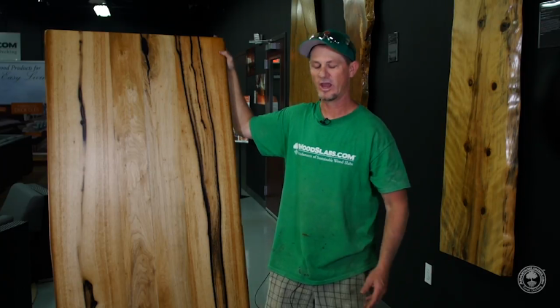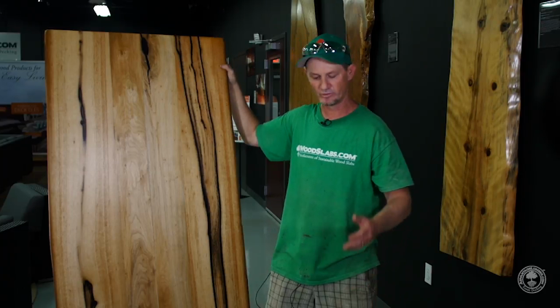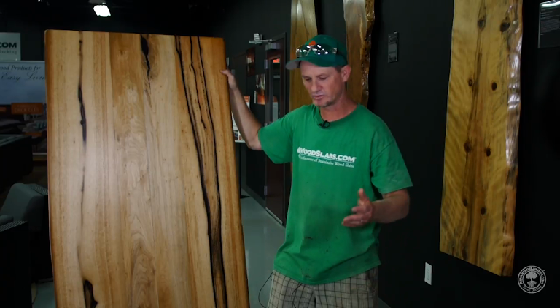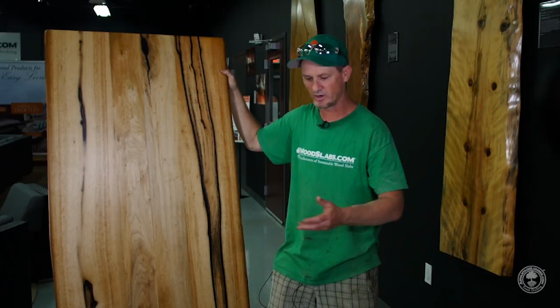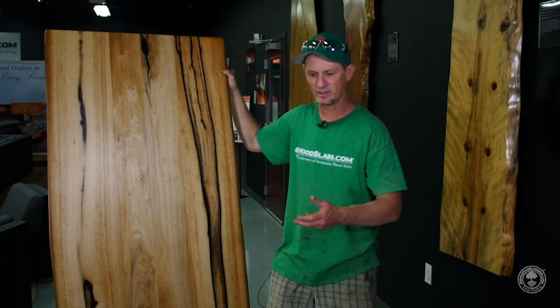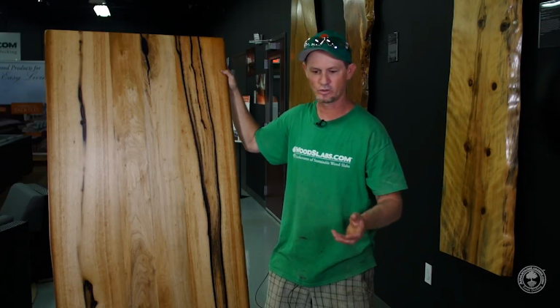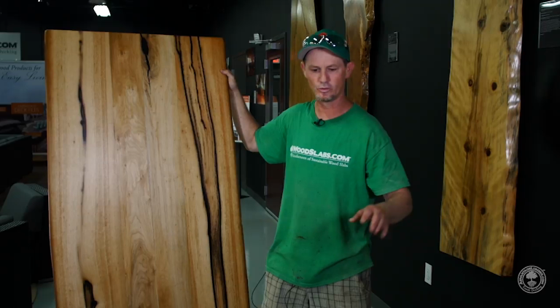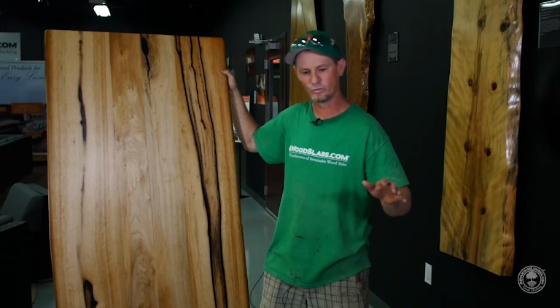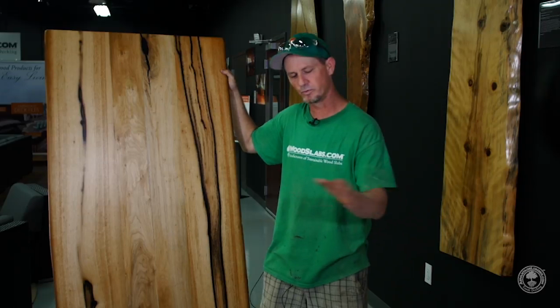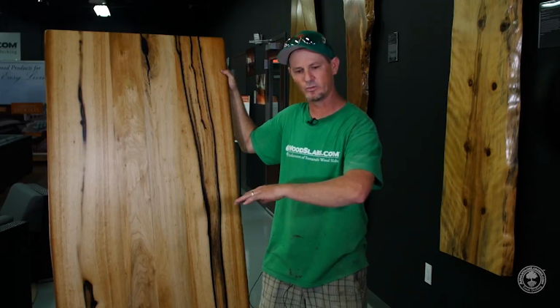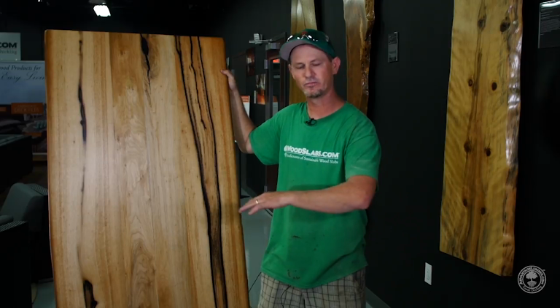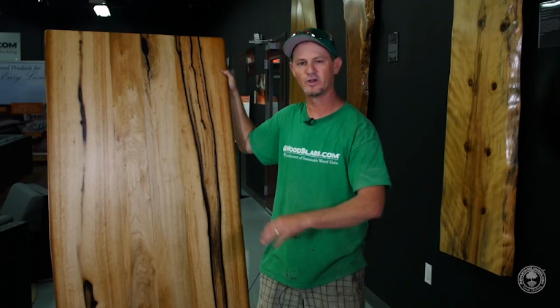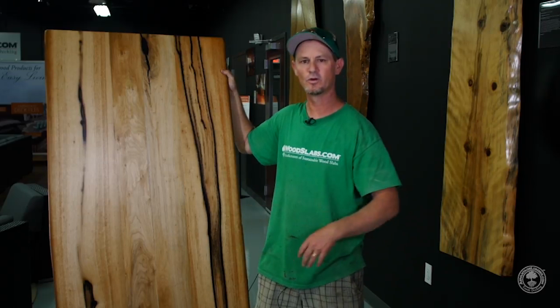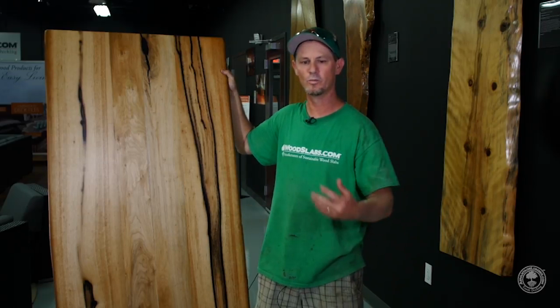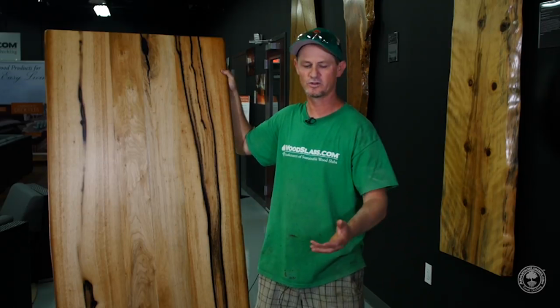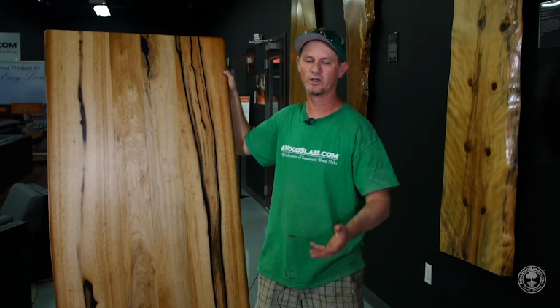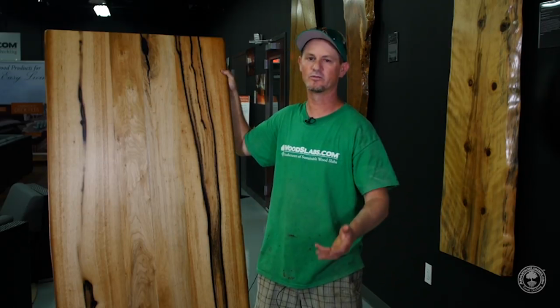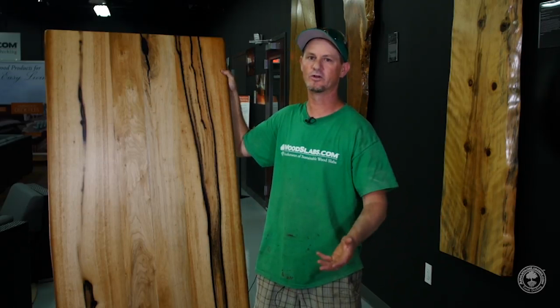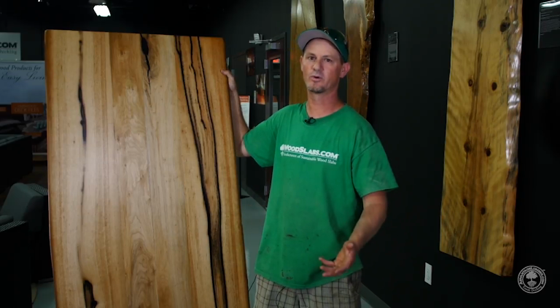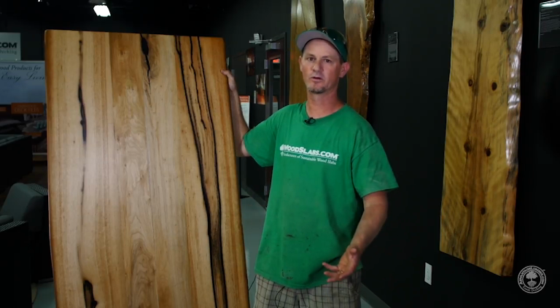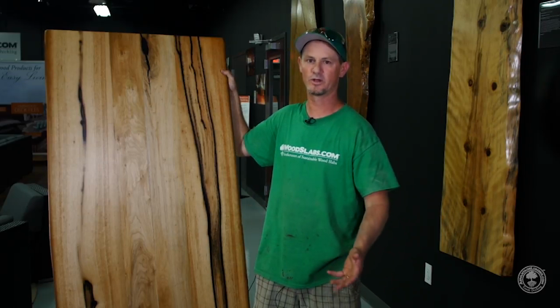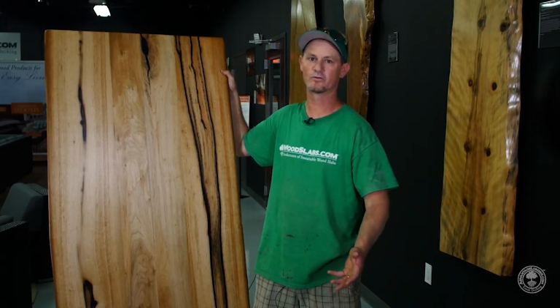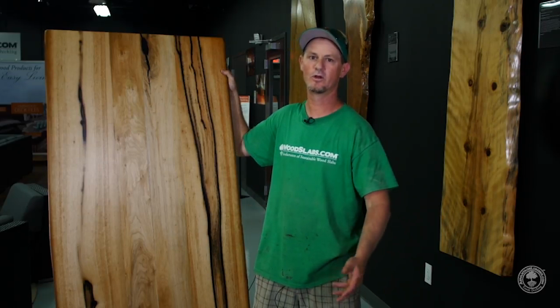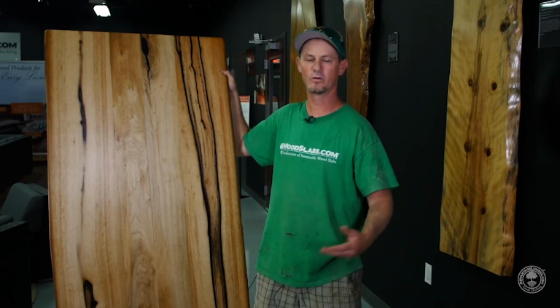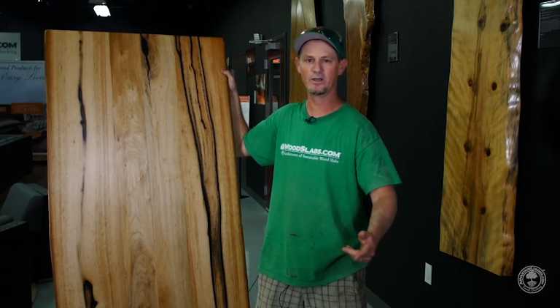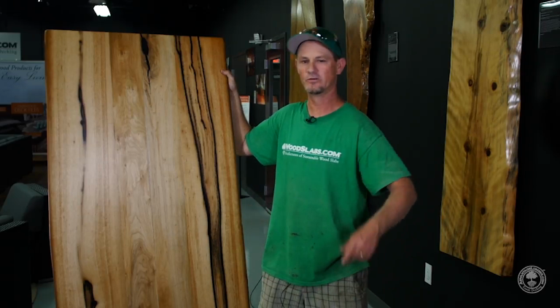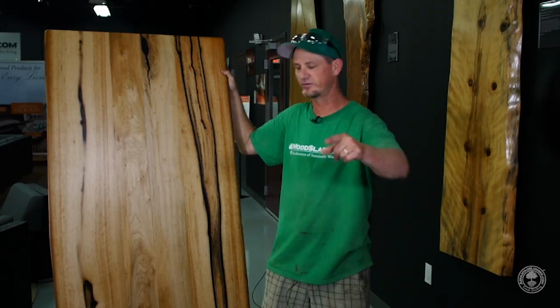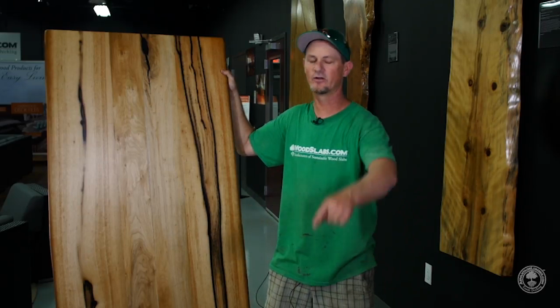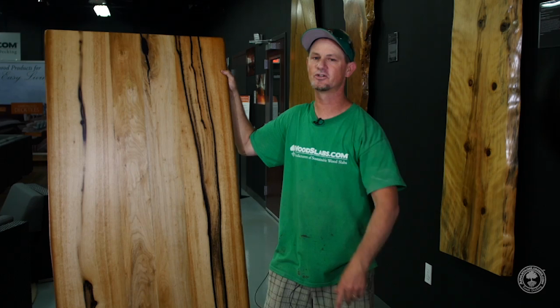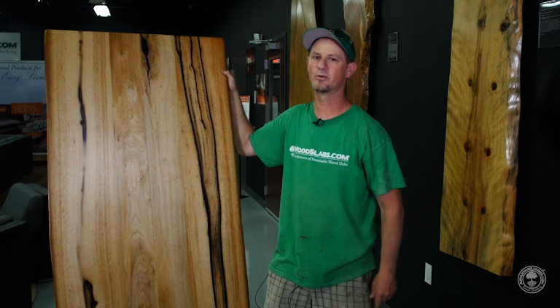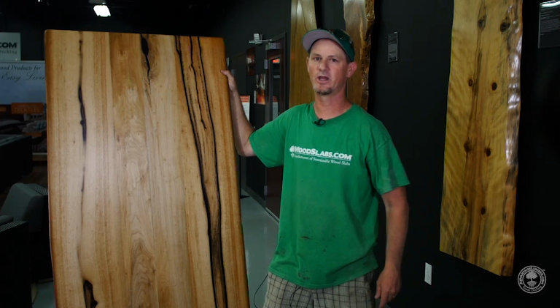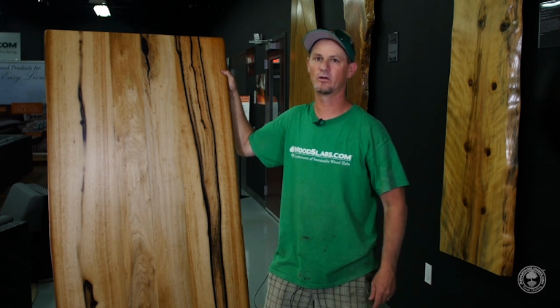After it gets dried, cured, and sprayed with its finish, we'll make sure we get you some finished product pictures. Let's head out to the shop and get it handled.